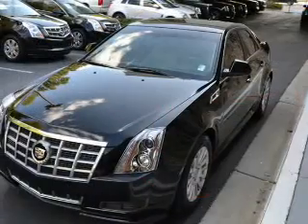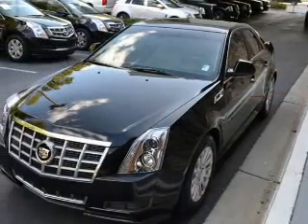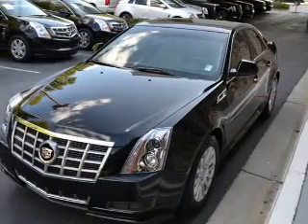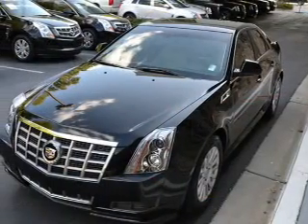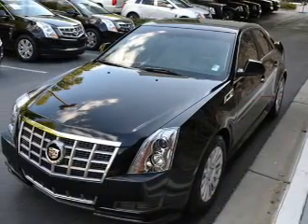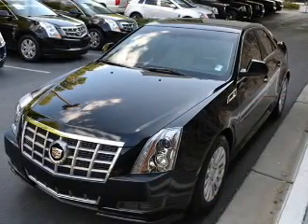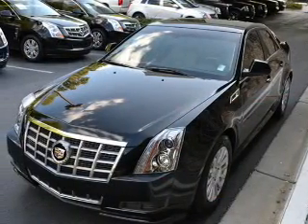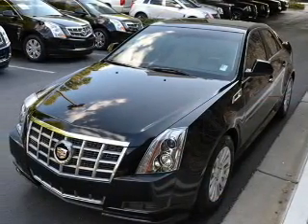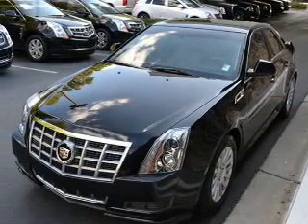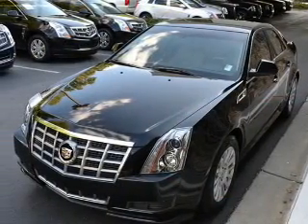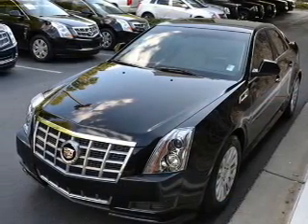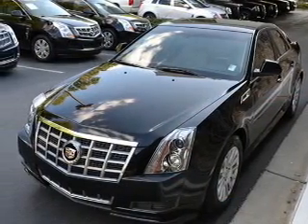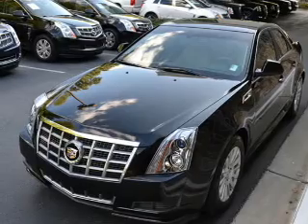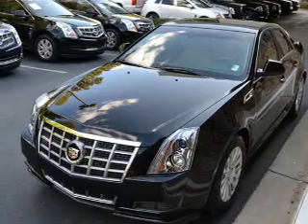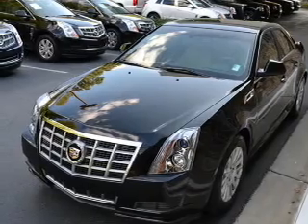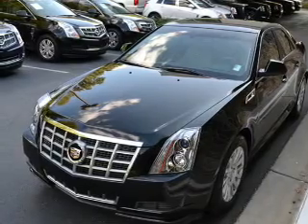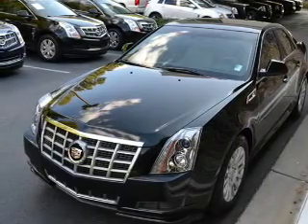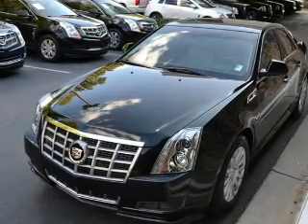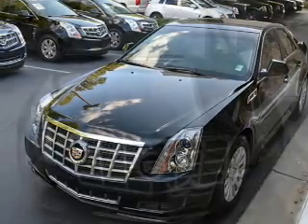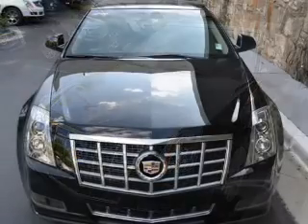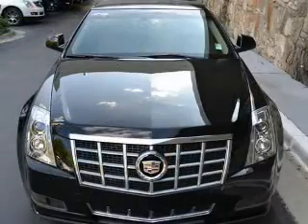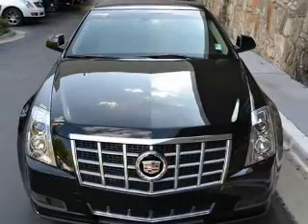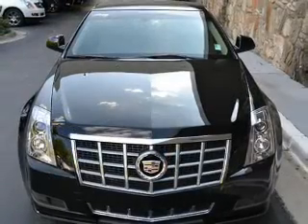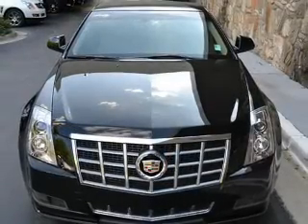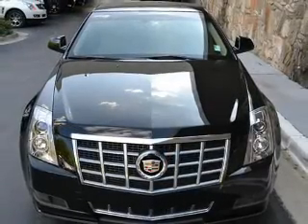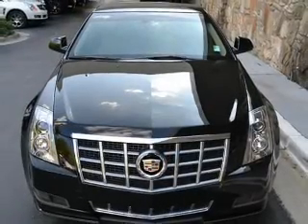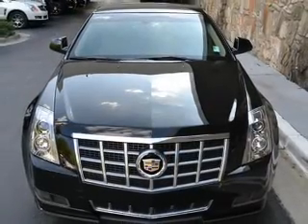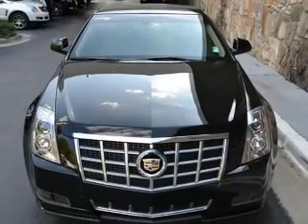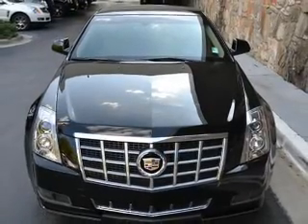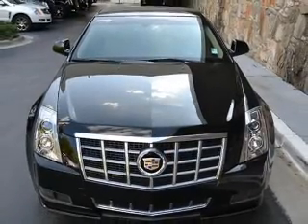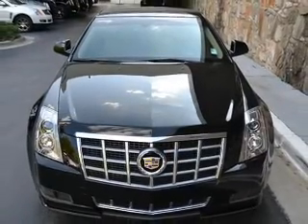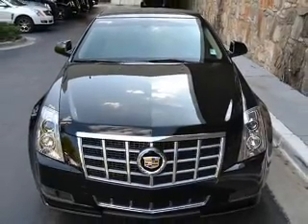Heated seats are a desirable comfort feature — tailor the temperature to your preference and your passengers. Memory settings are just one of the extras.